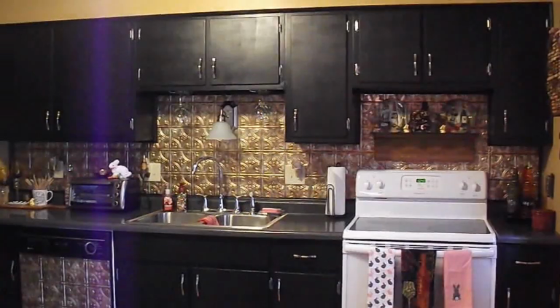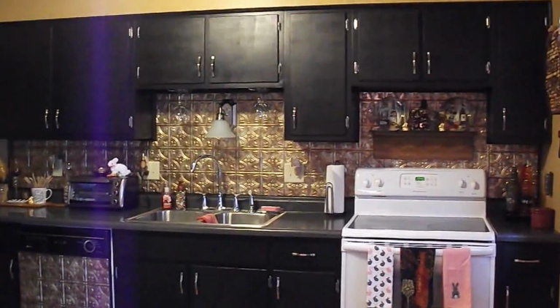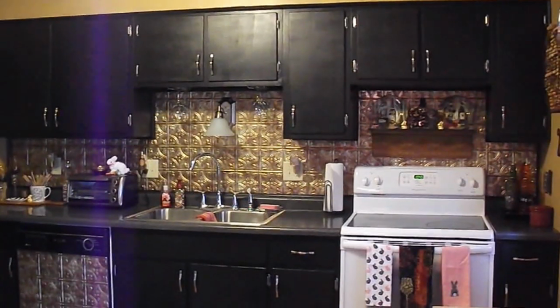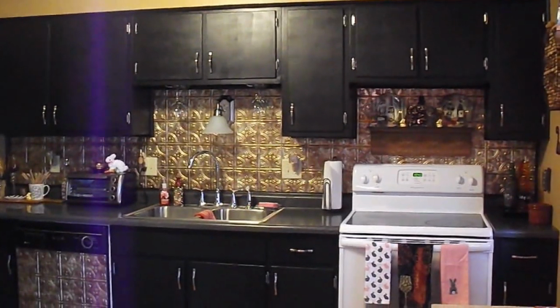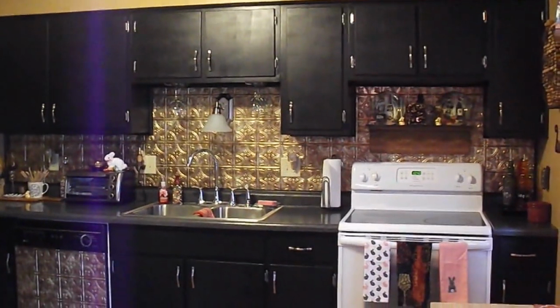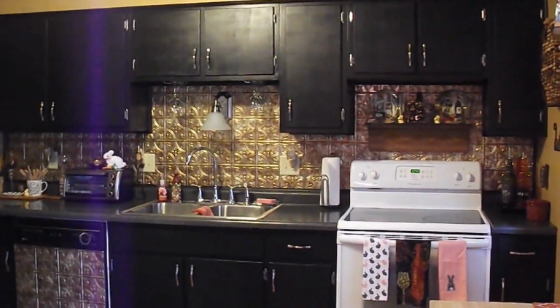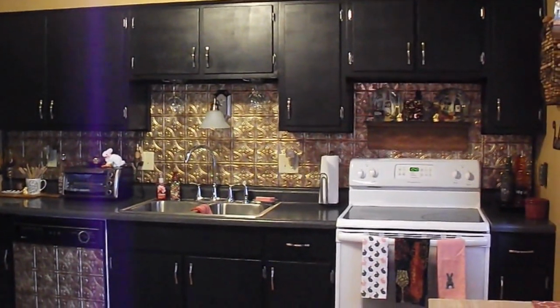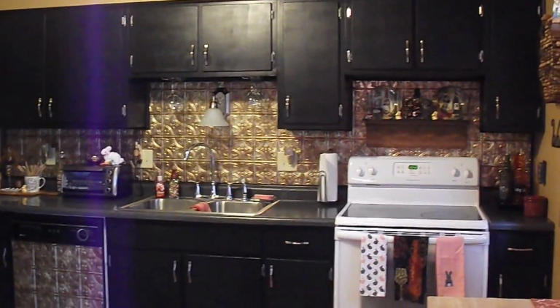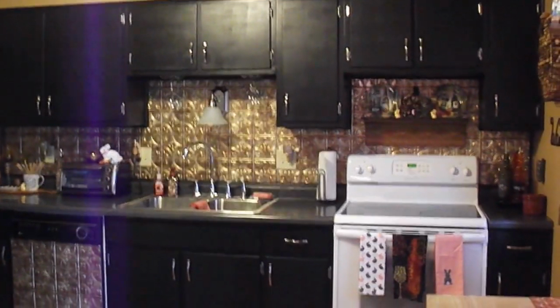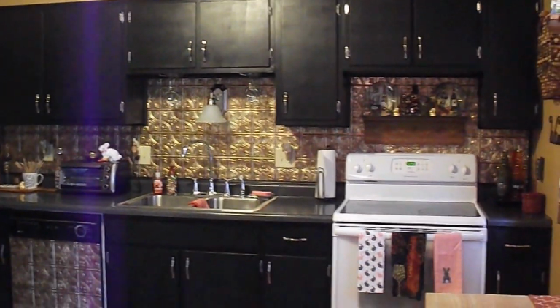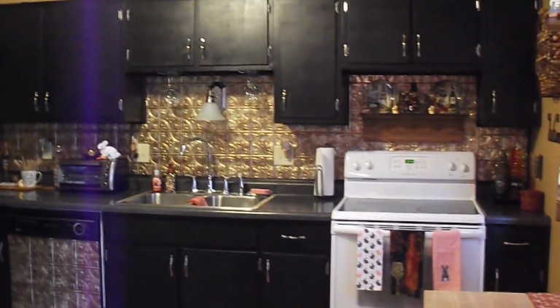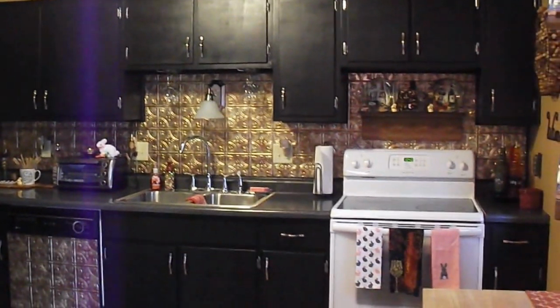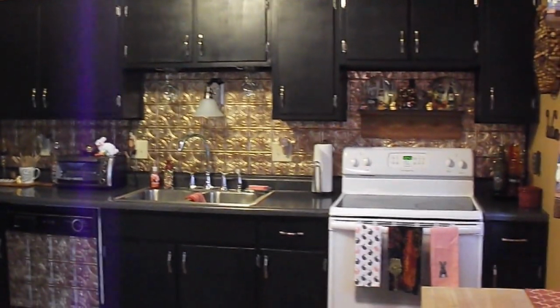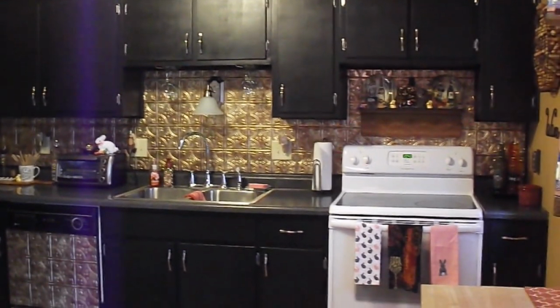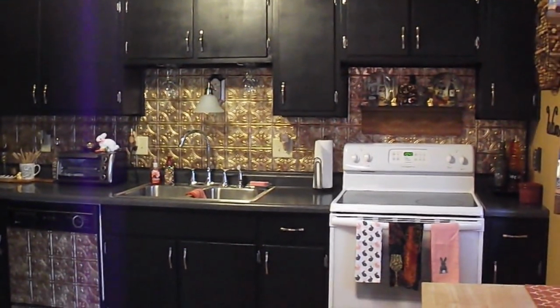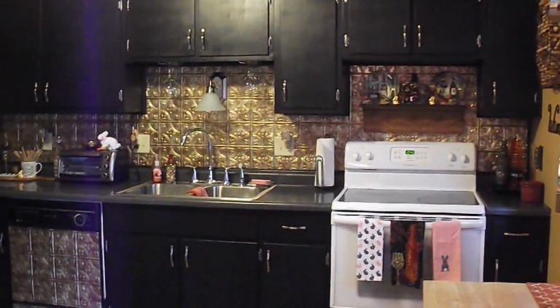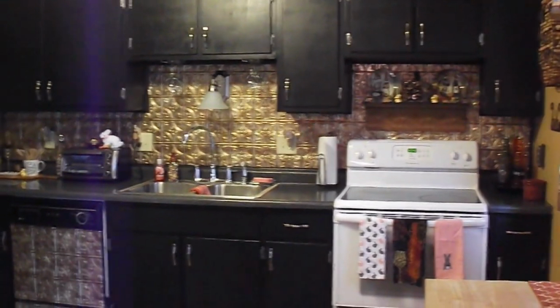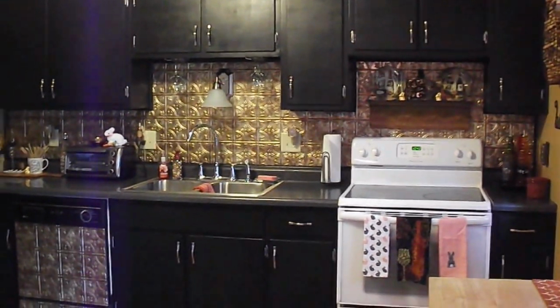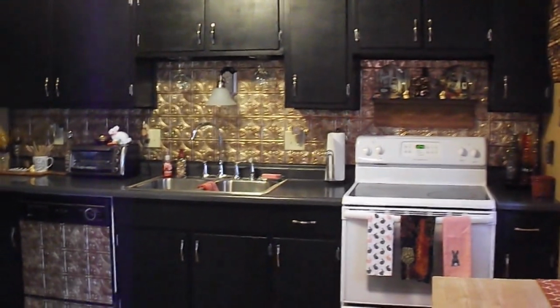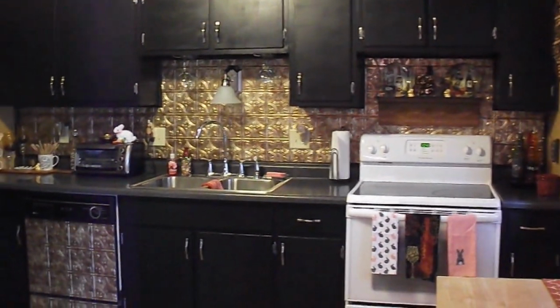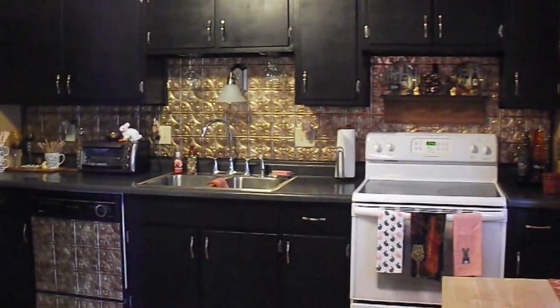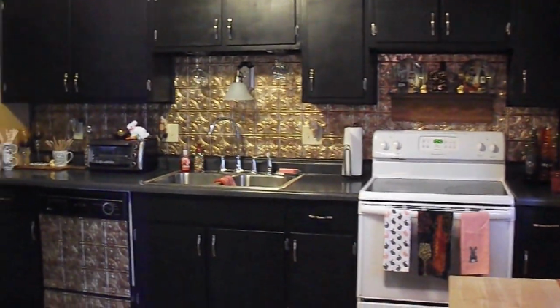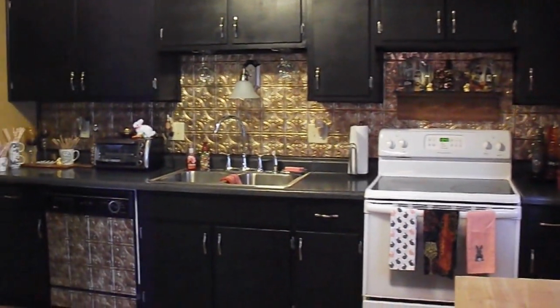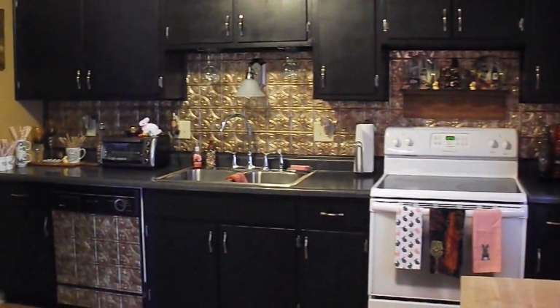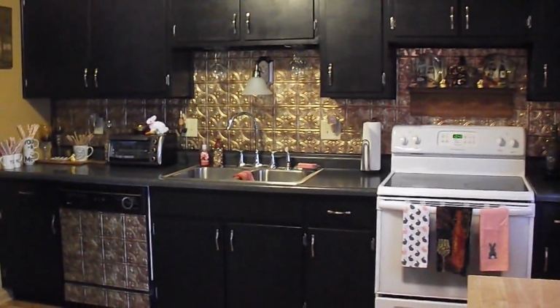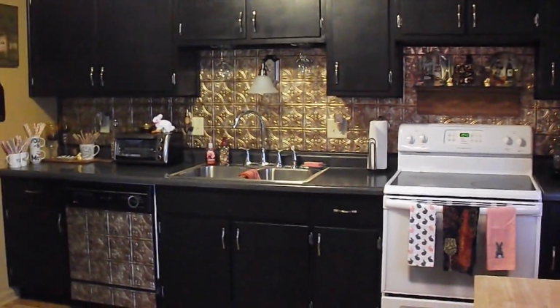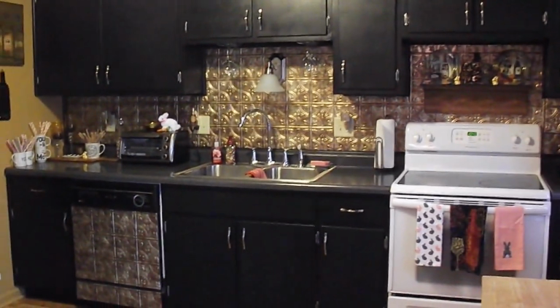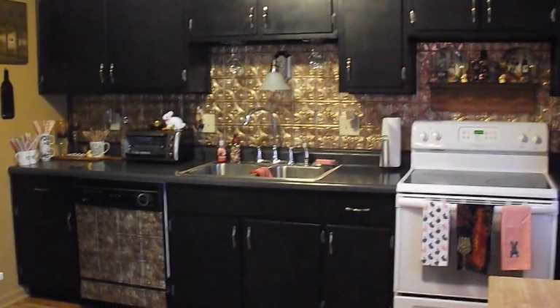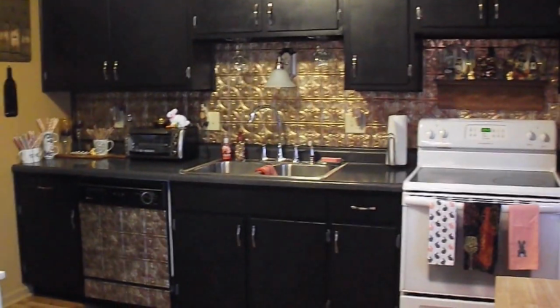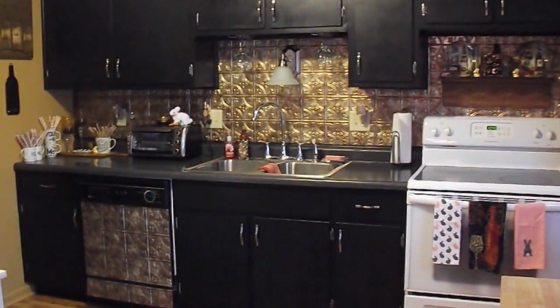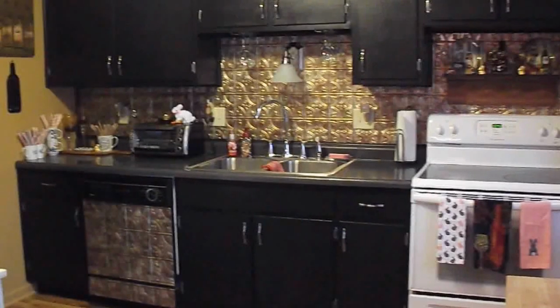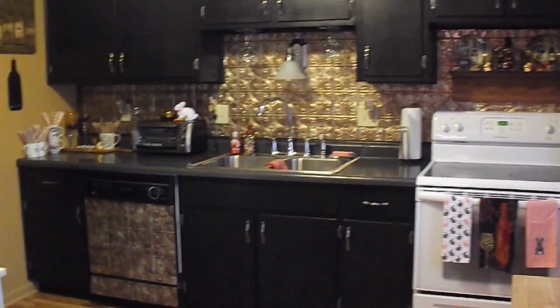Good morning guys. Welcome back to my channel. Today I am doing a kitchen tour.